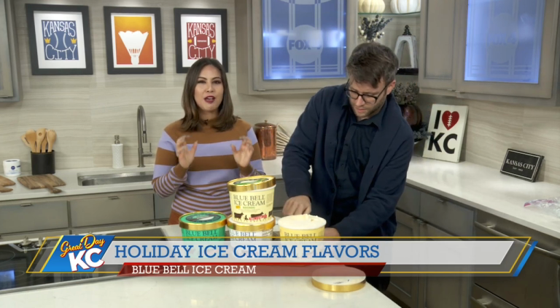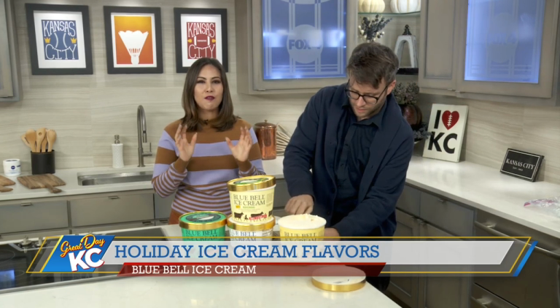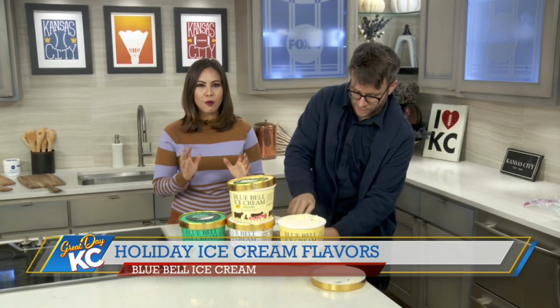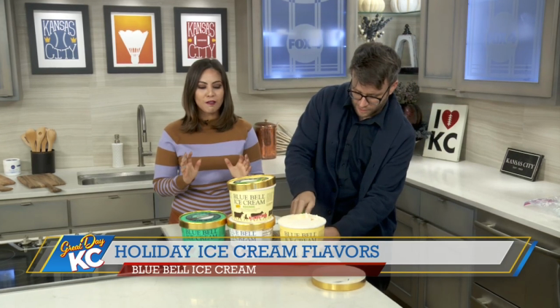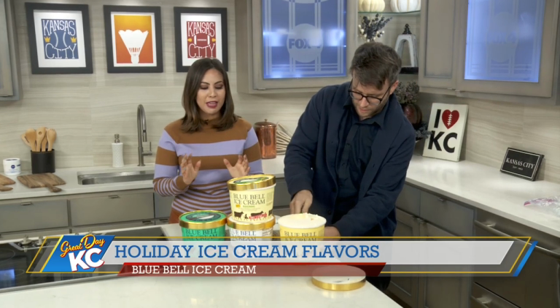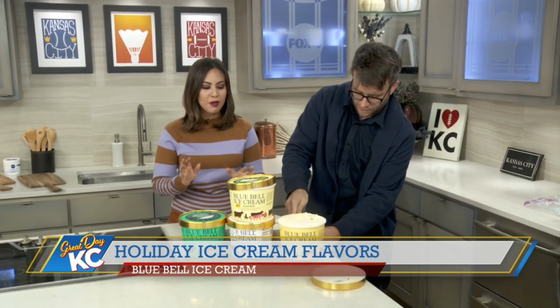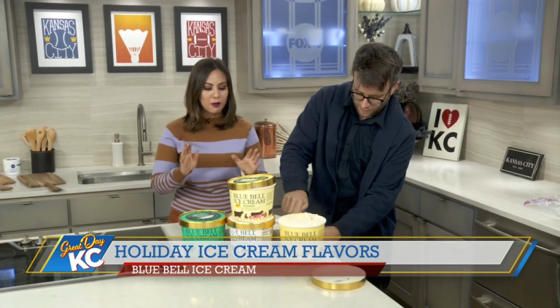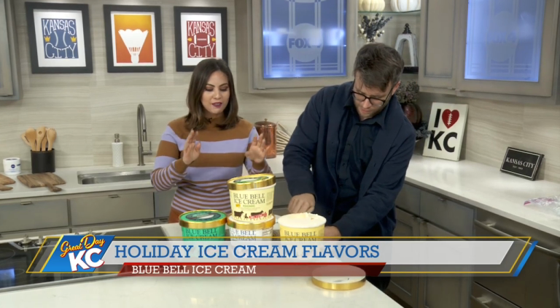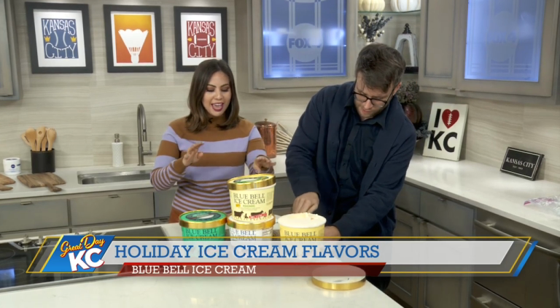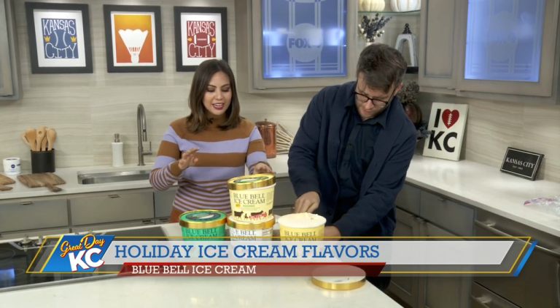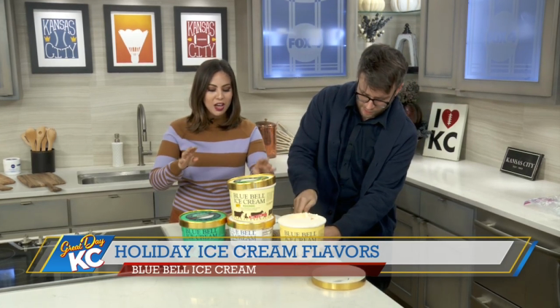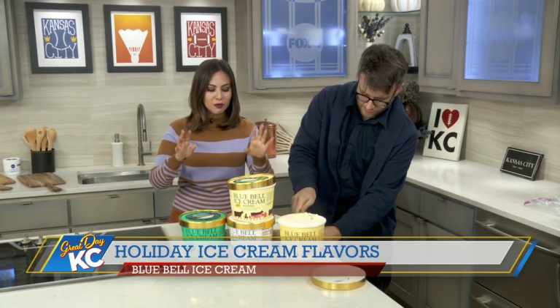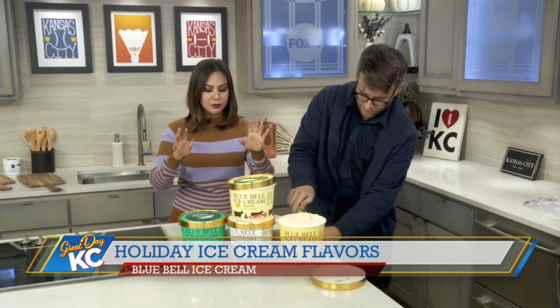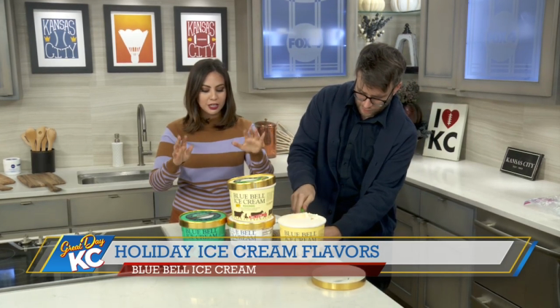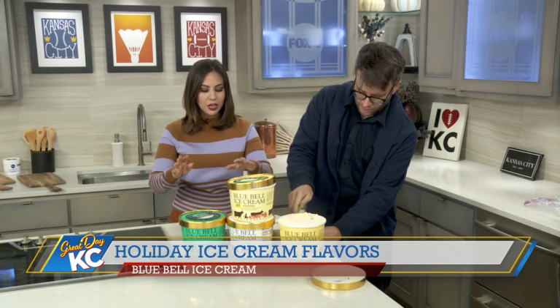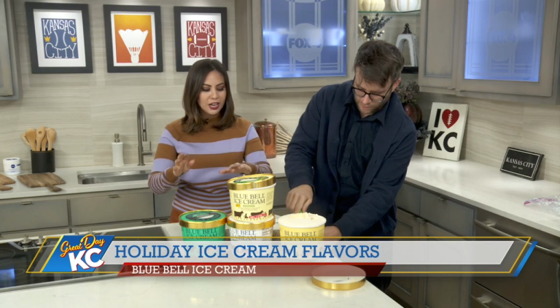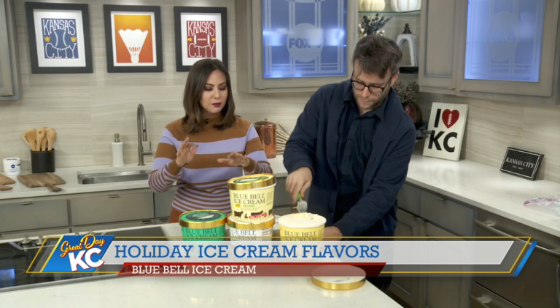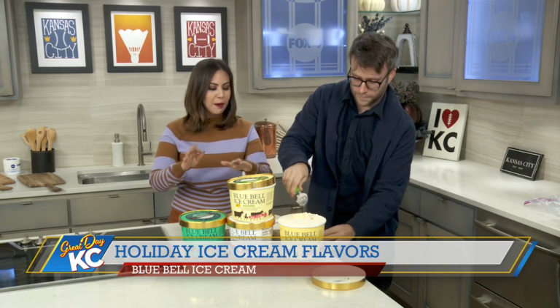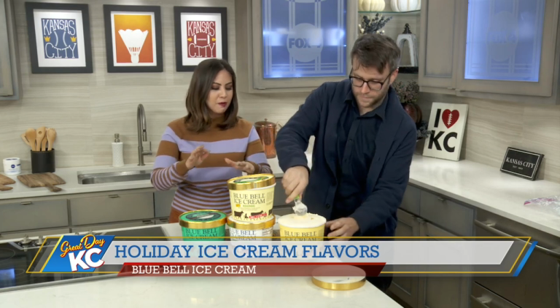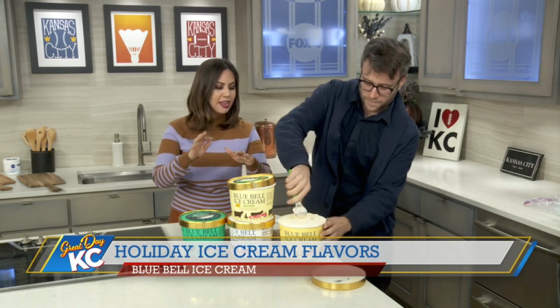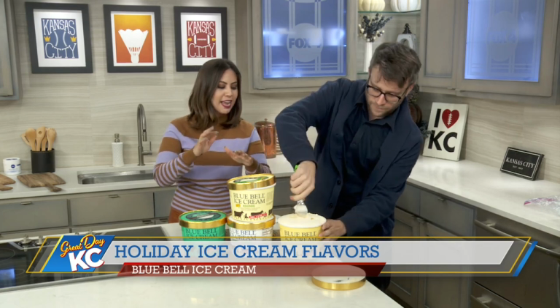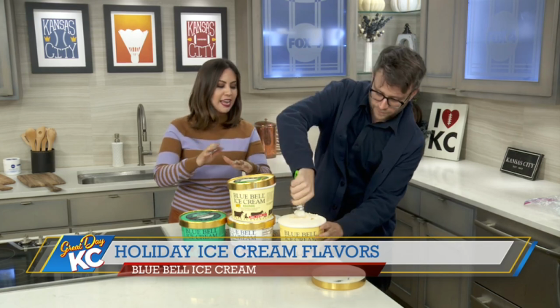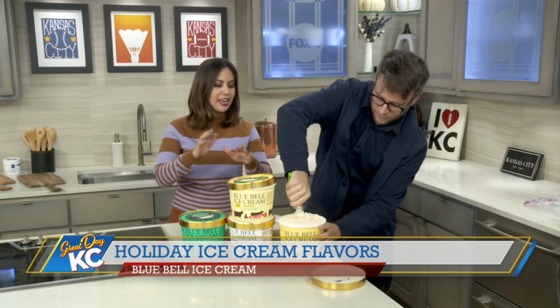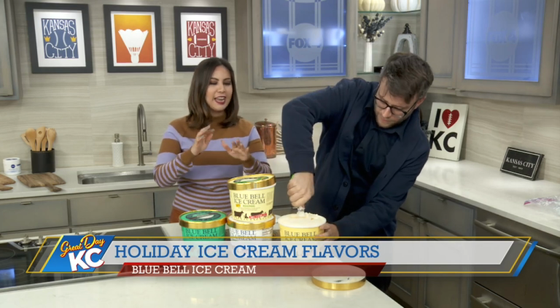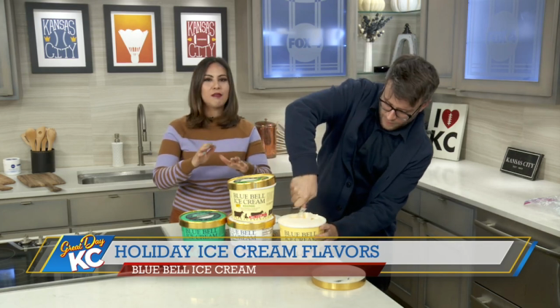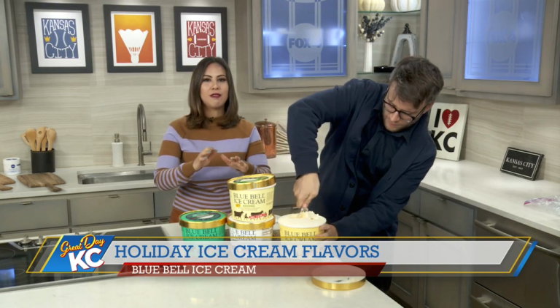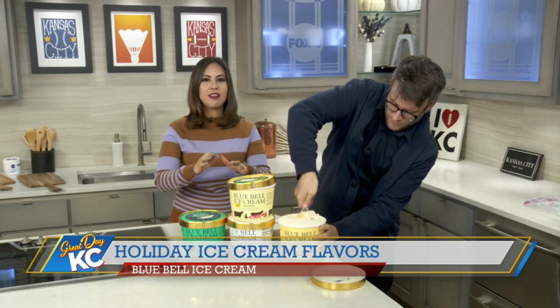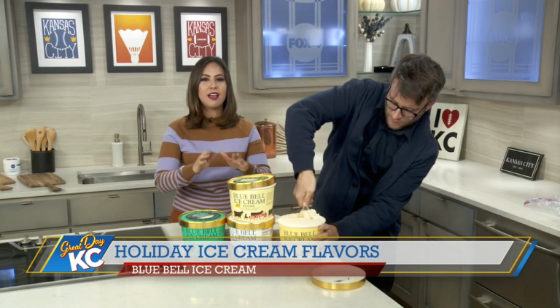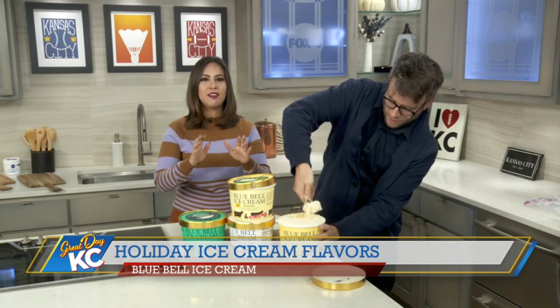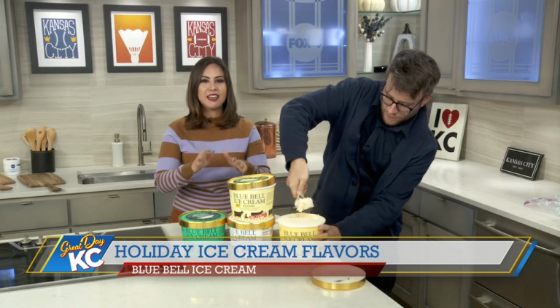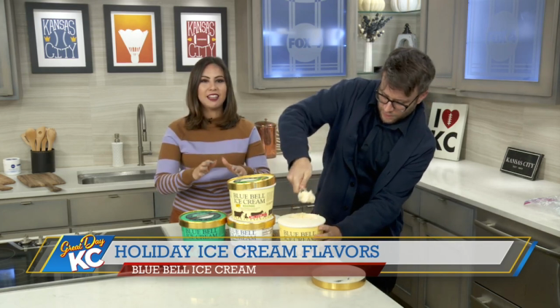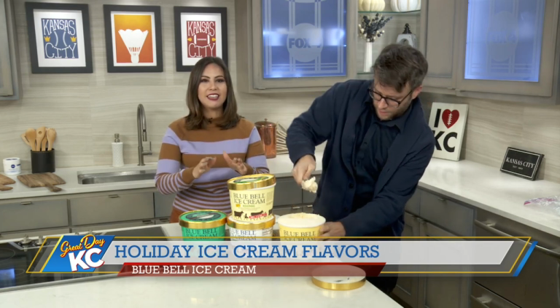Producer Palmer Davidson joins me now for a taste of Blue Bell Ice Cream's newest flavors. We have four of them: eggnog, Christmas cookies, peppermint, and handmade vanilla.